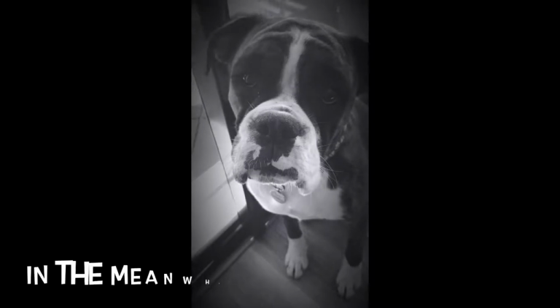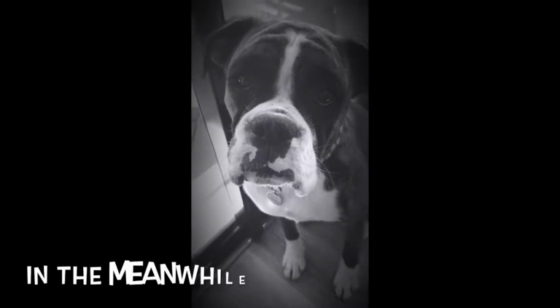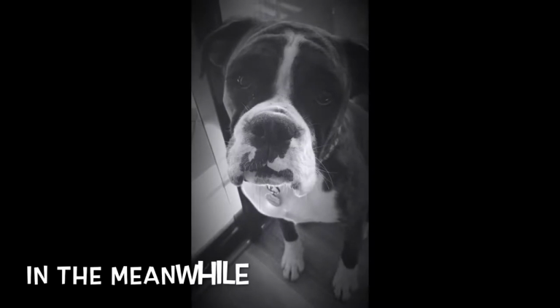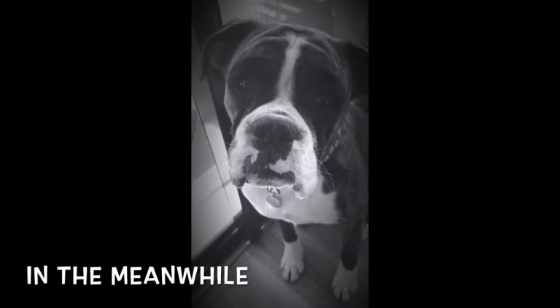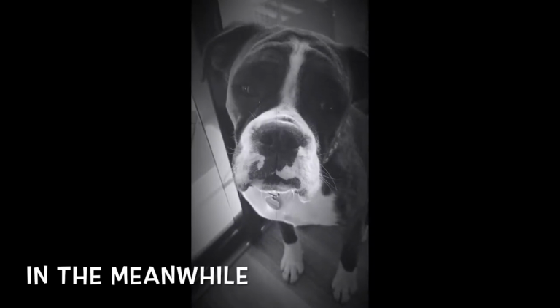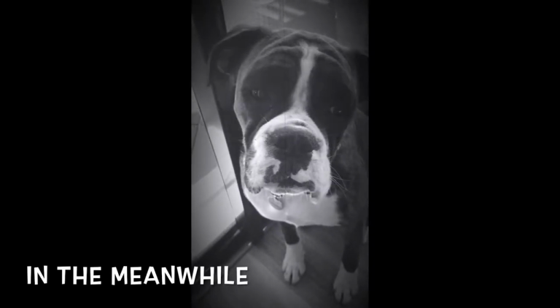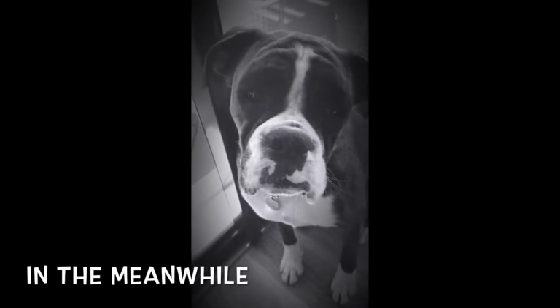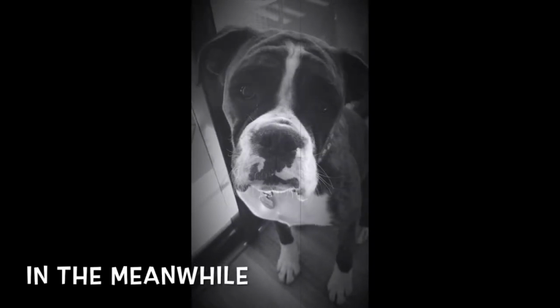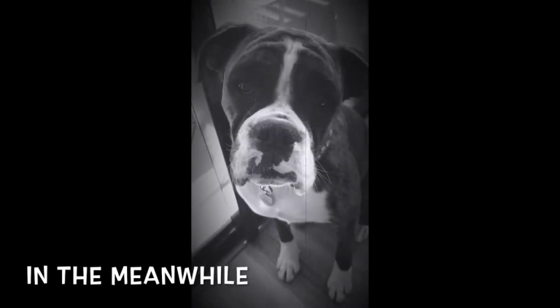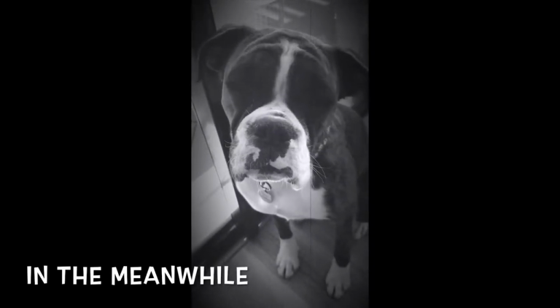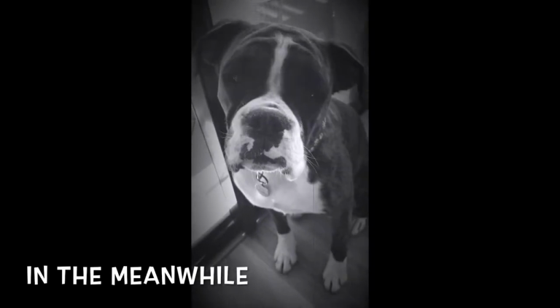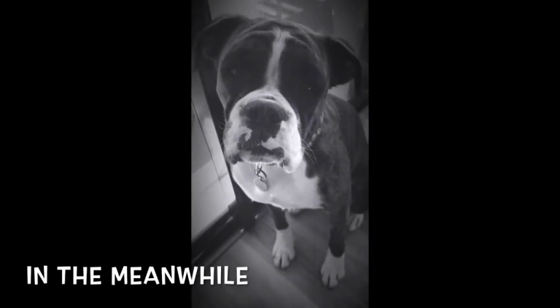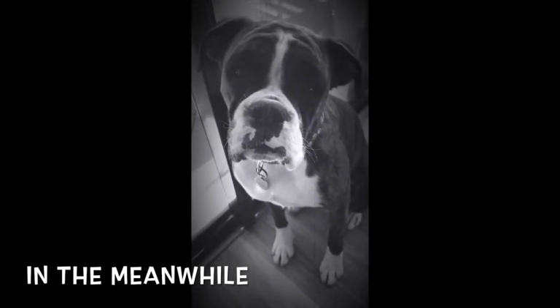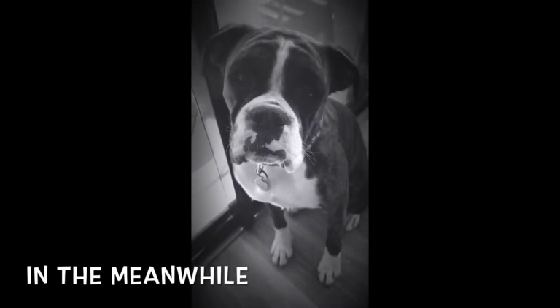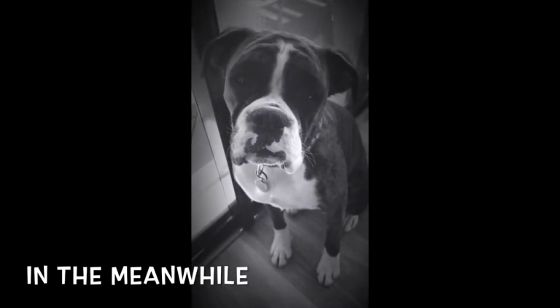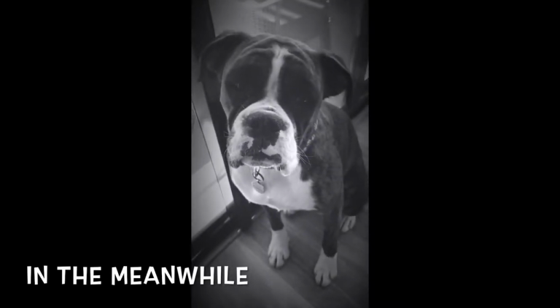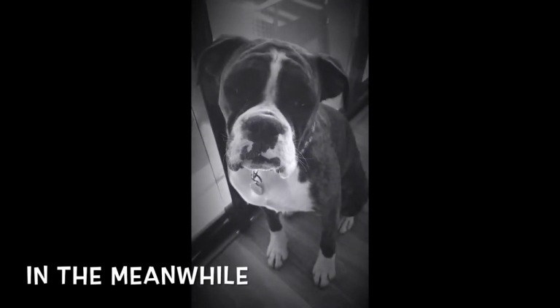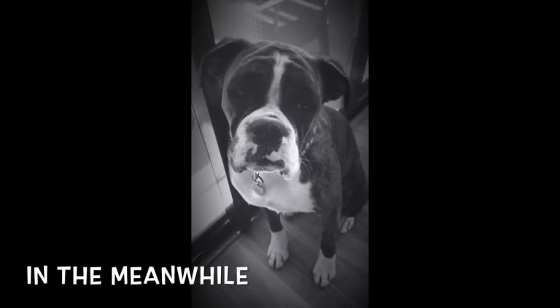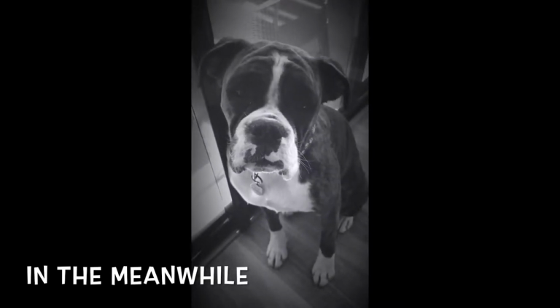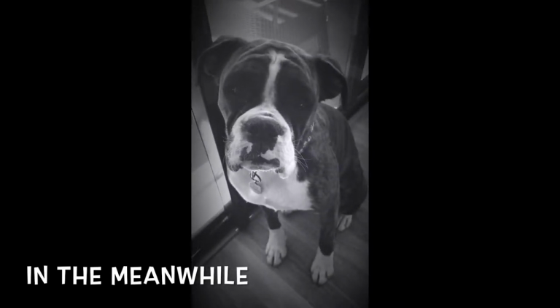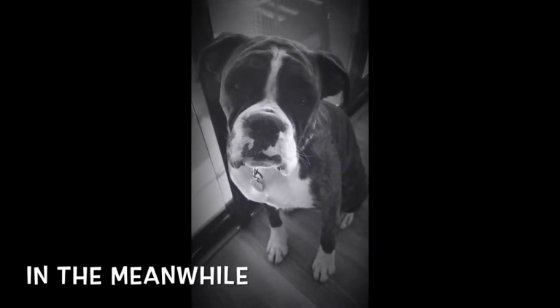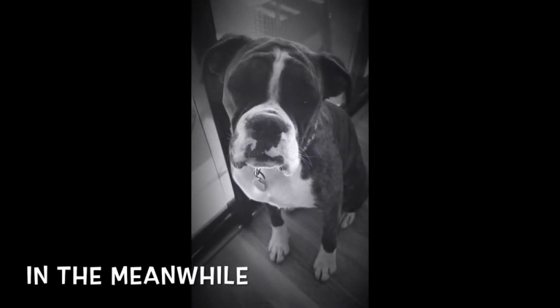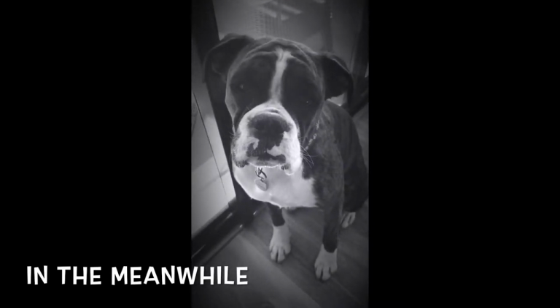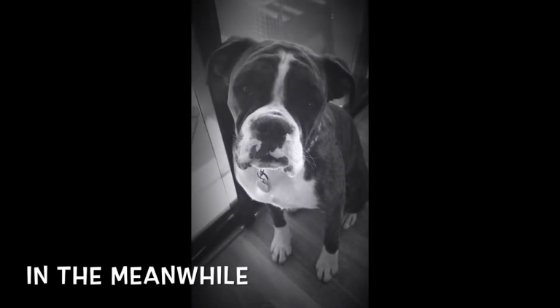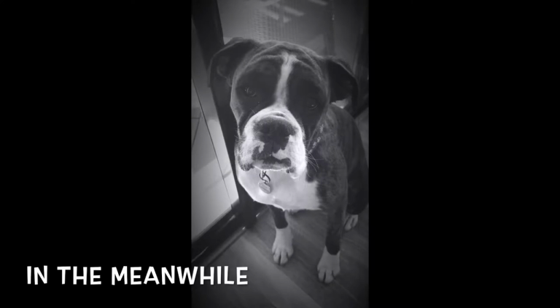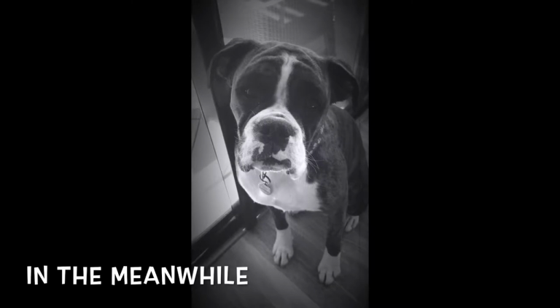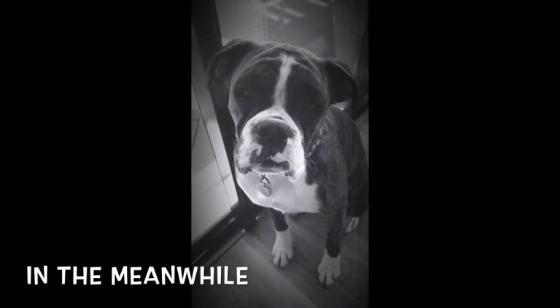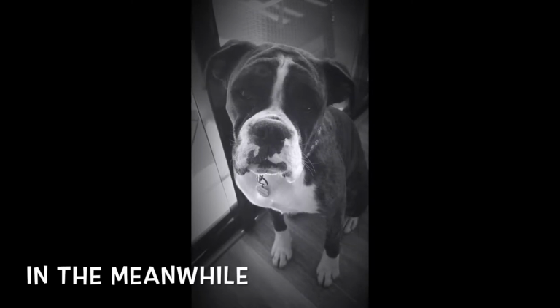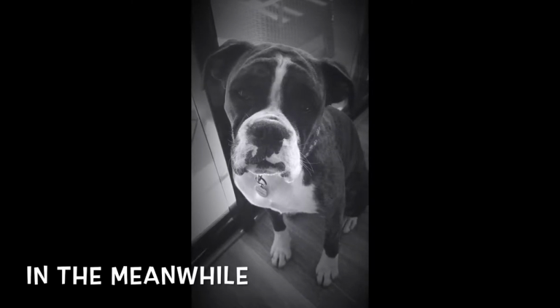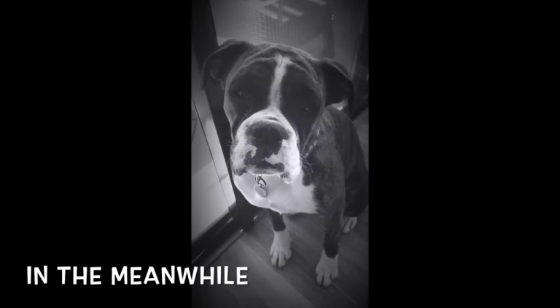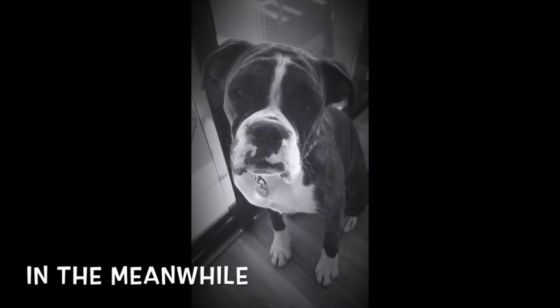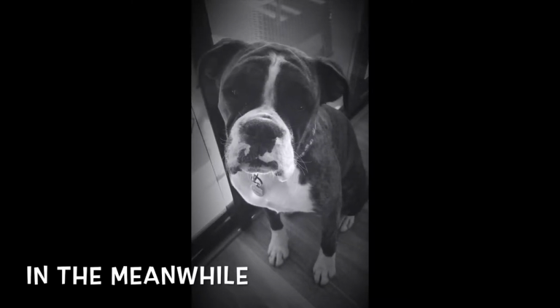Hello darkness my old friend, I've come to talk with you again.